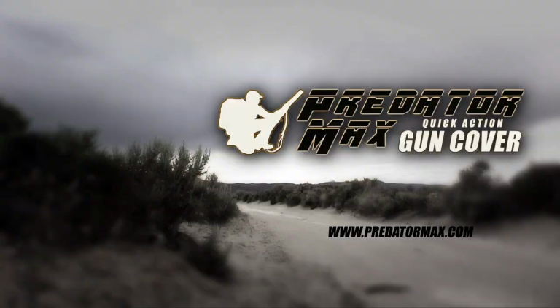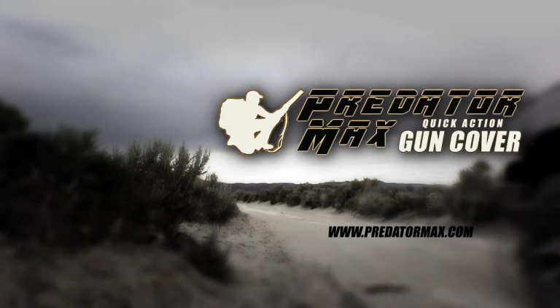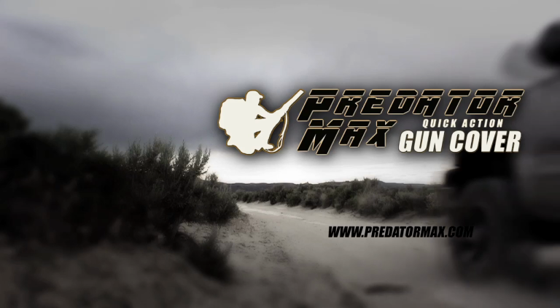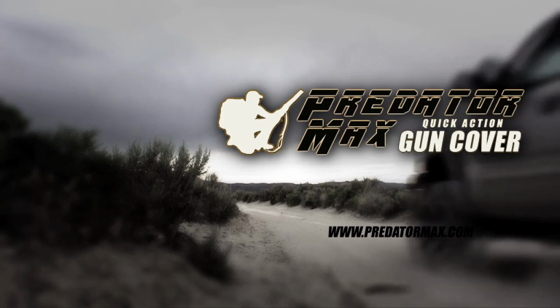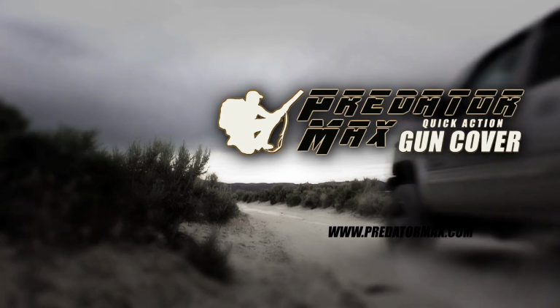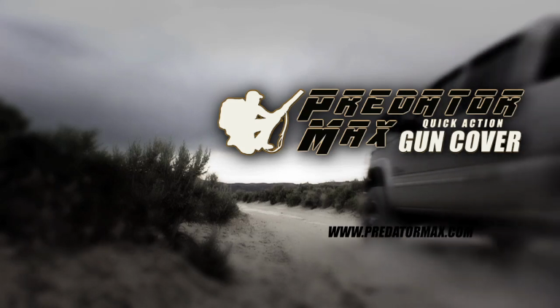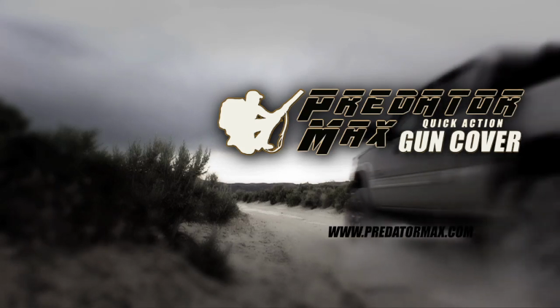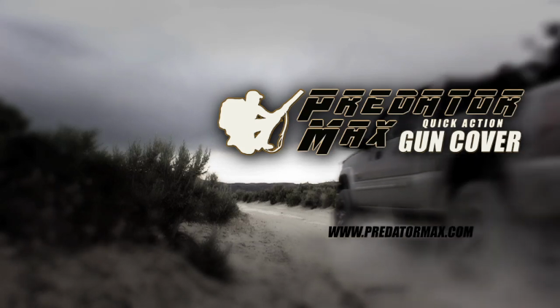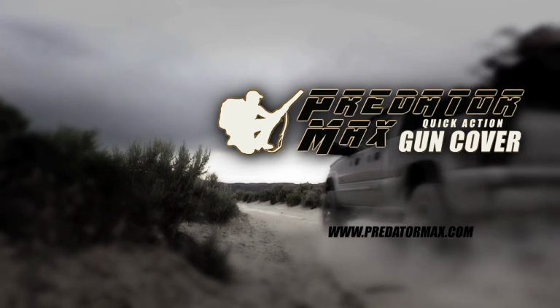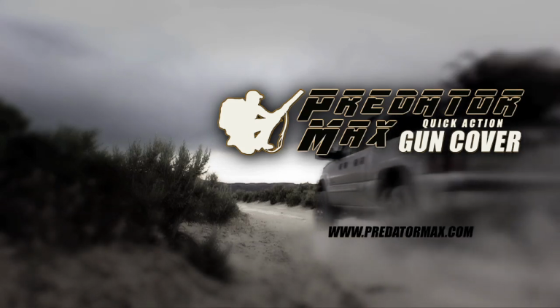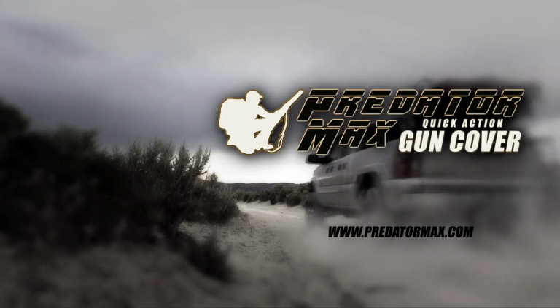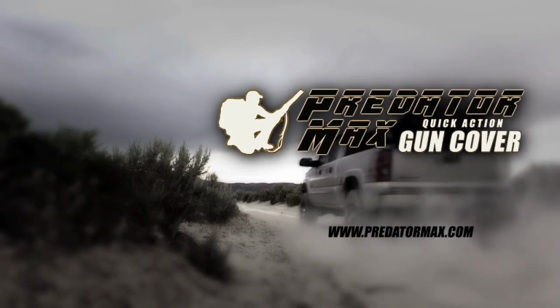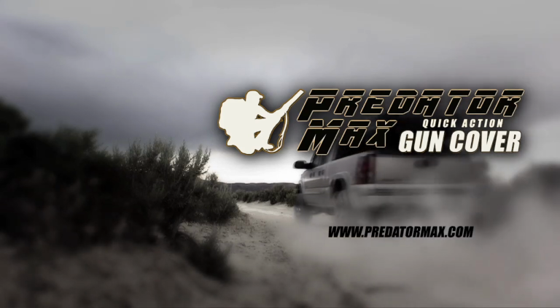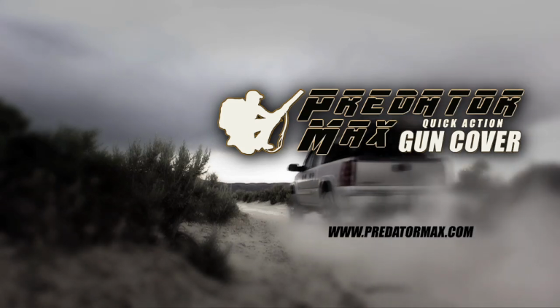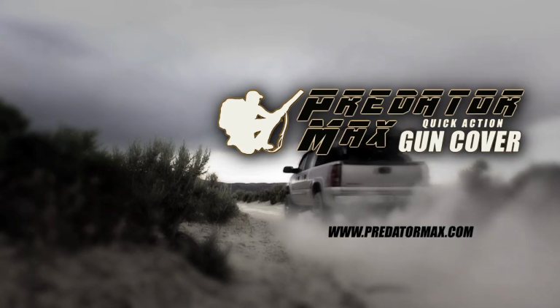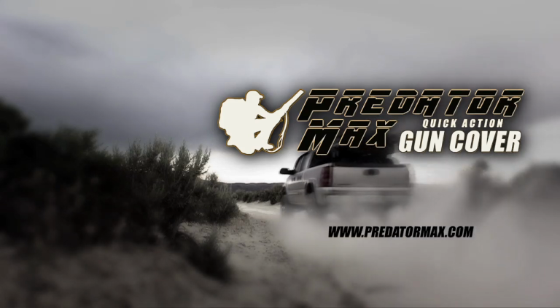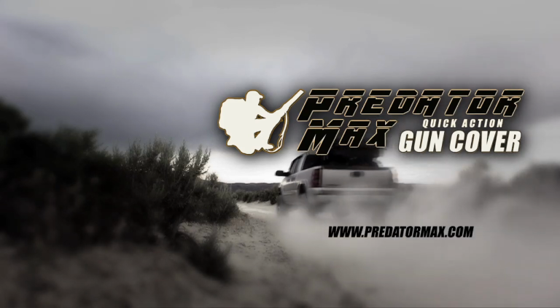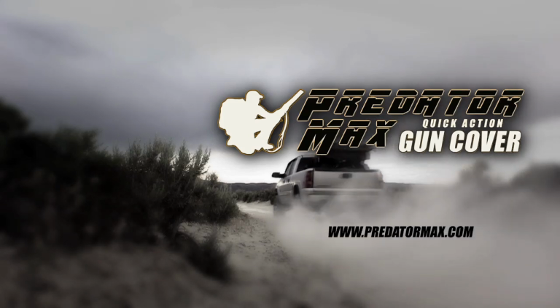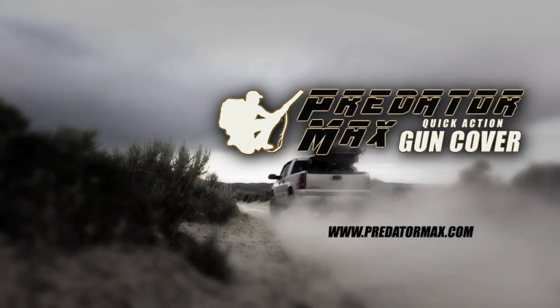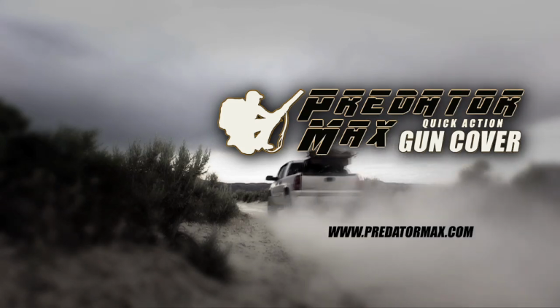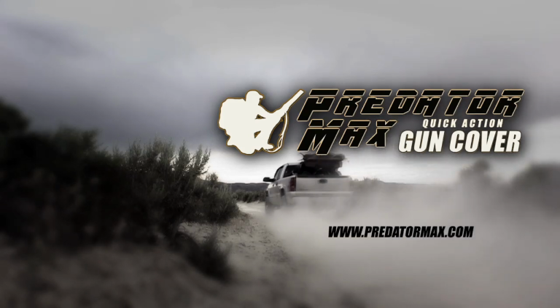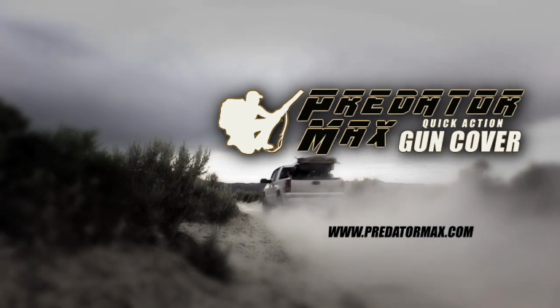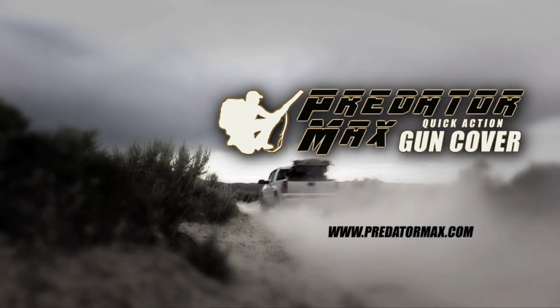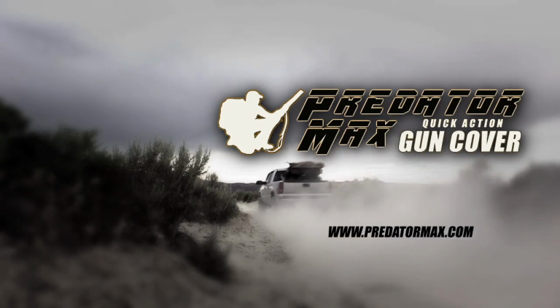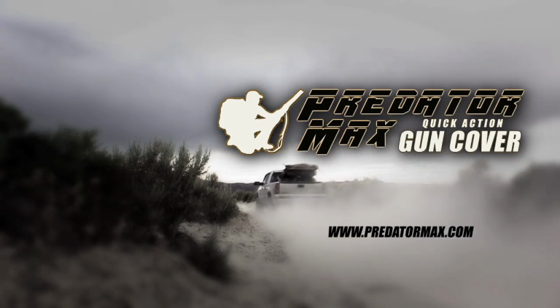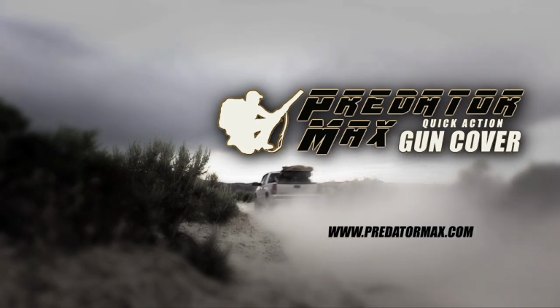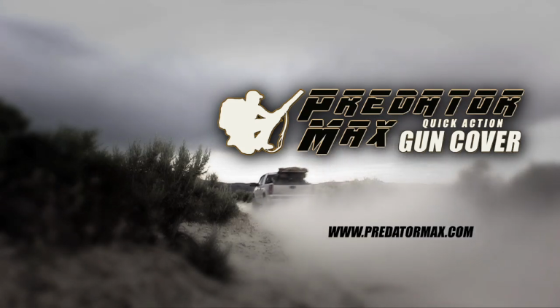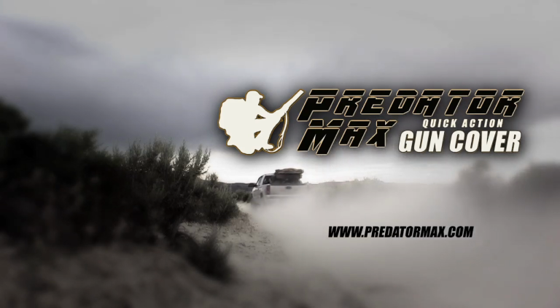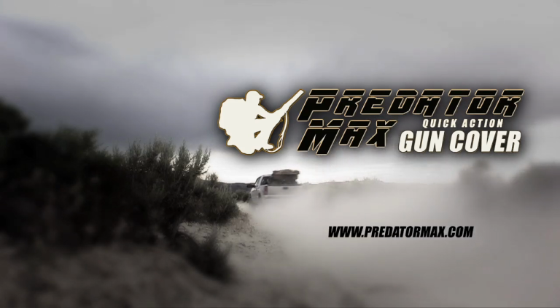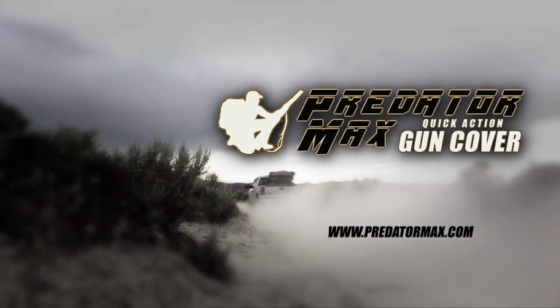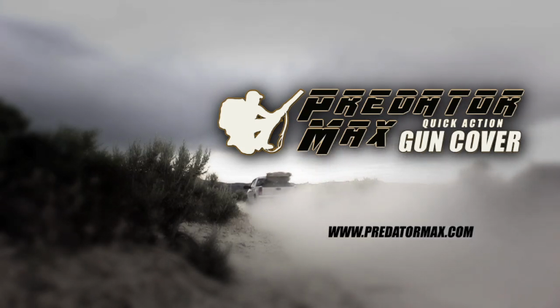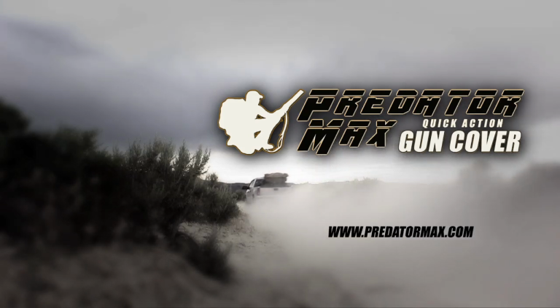For more information on getting your own solo hunter gun cover, go to PredatorMax.com.